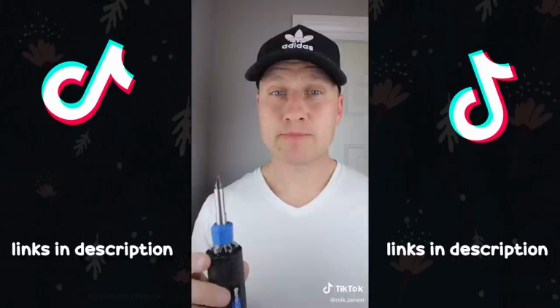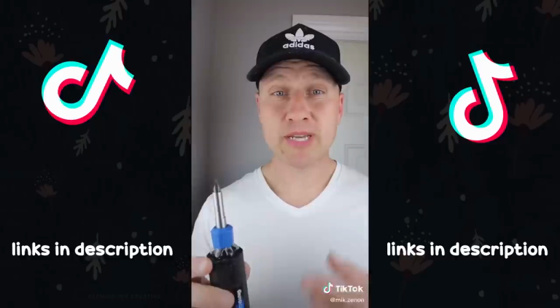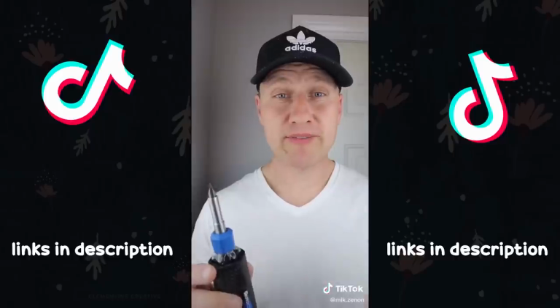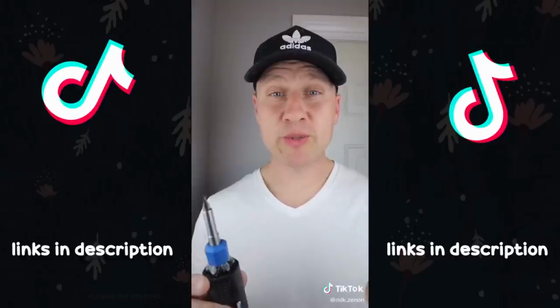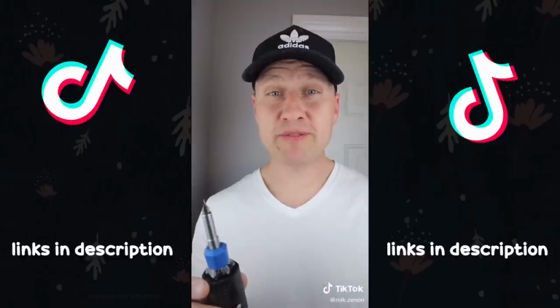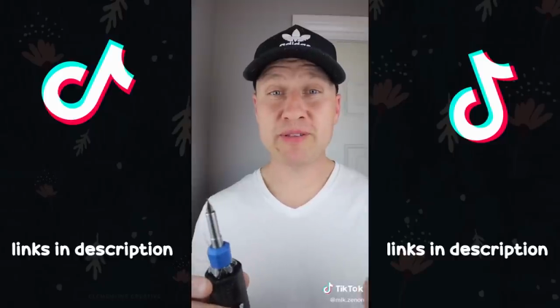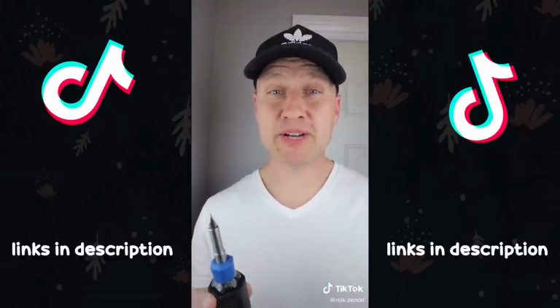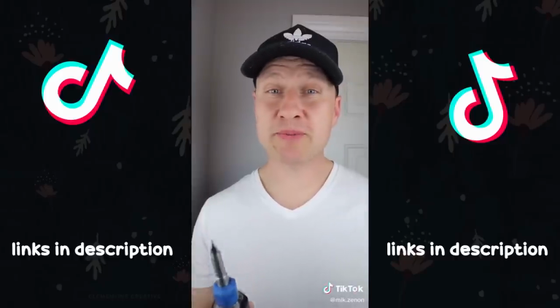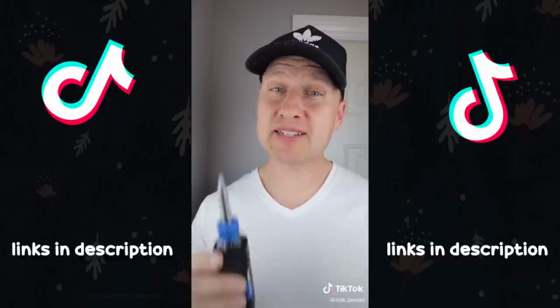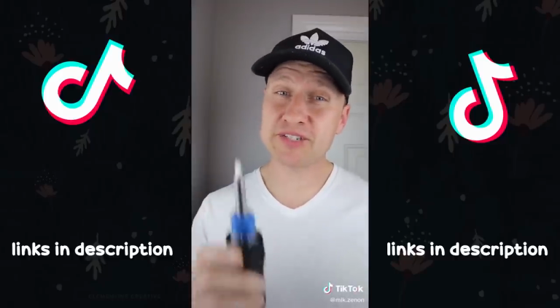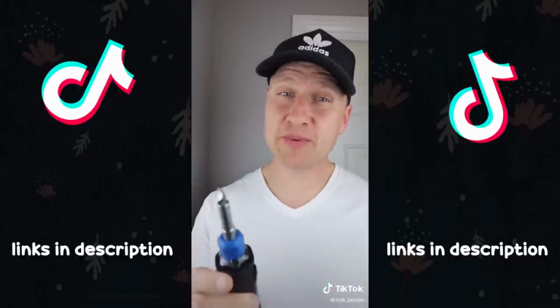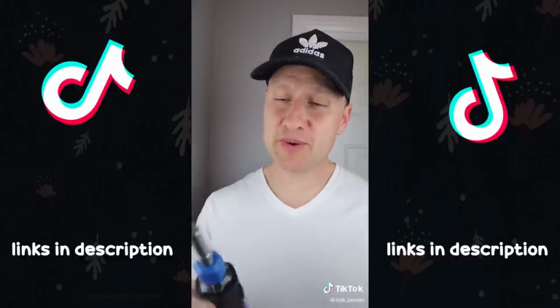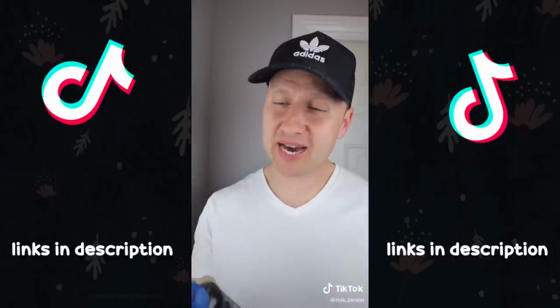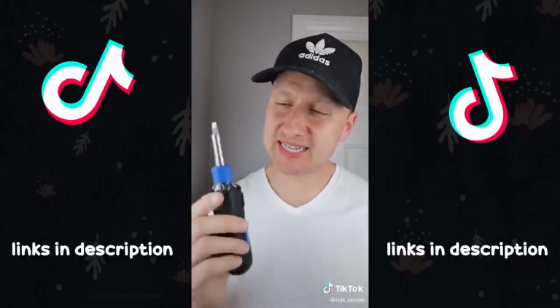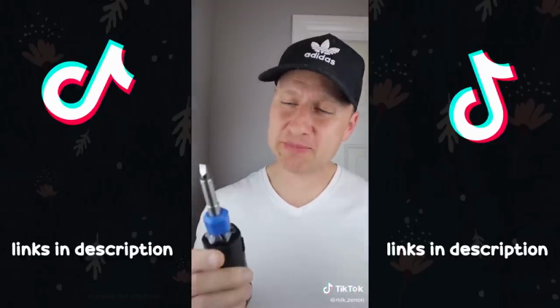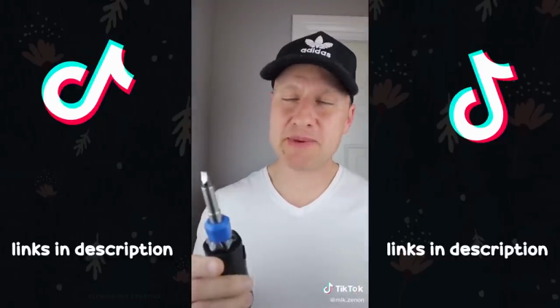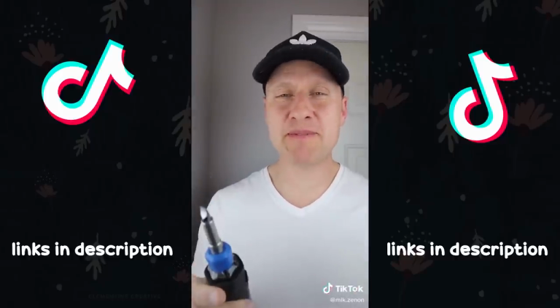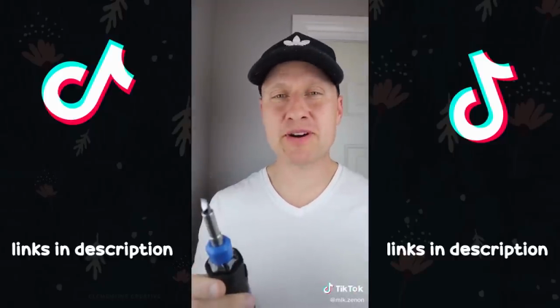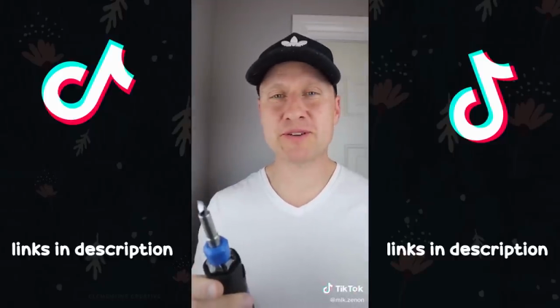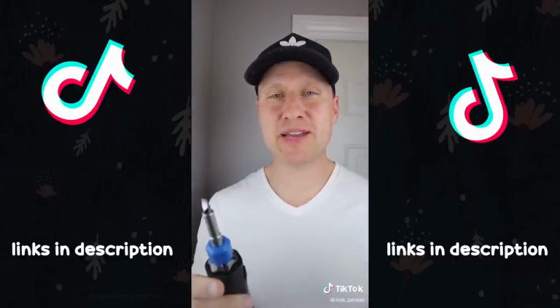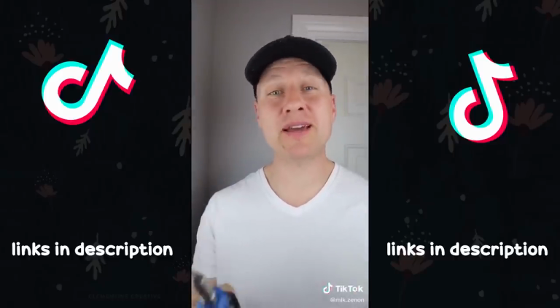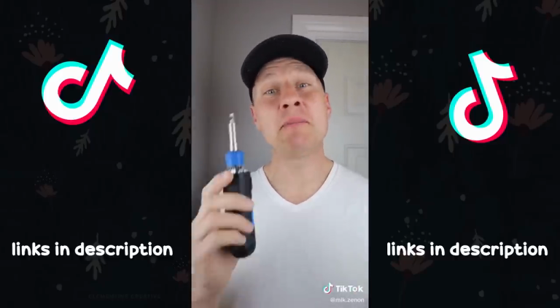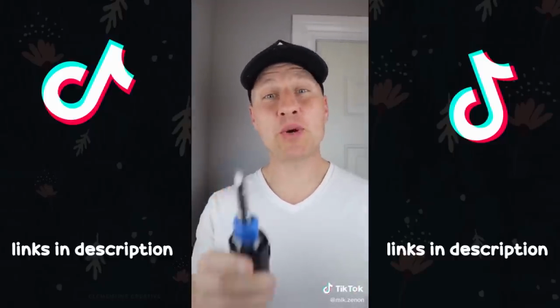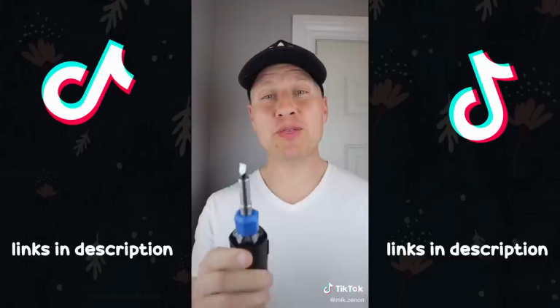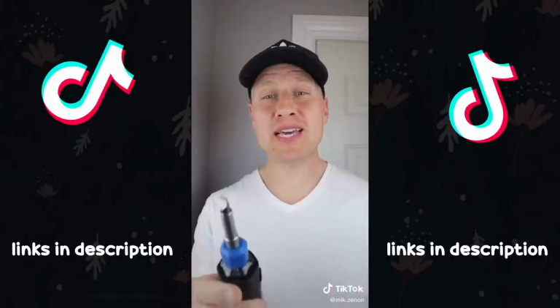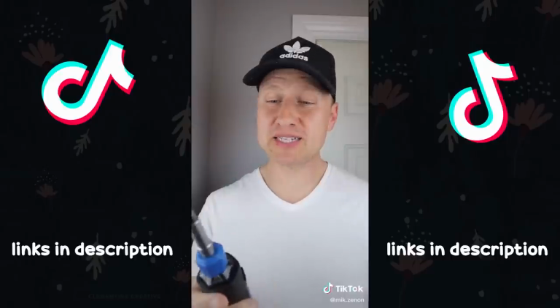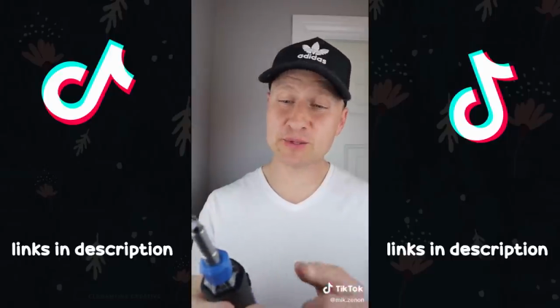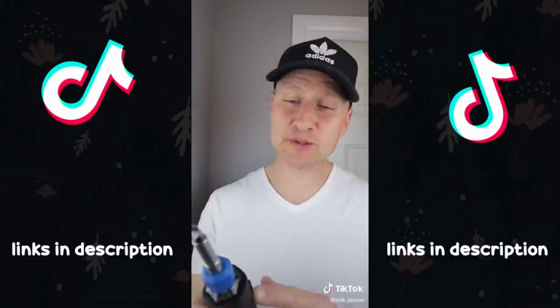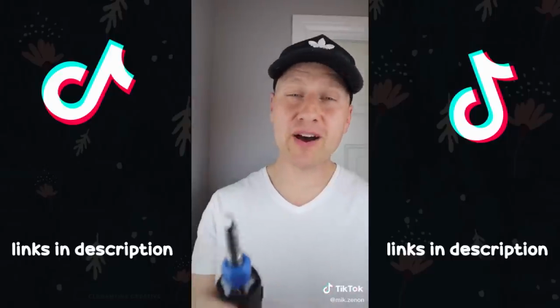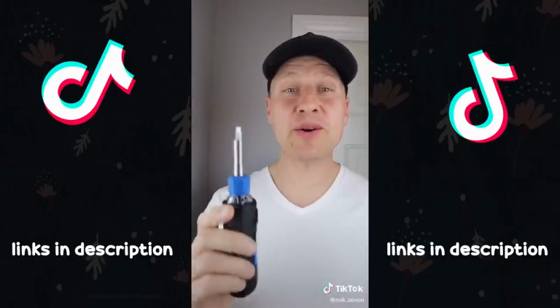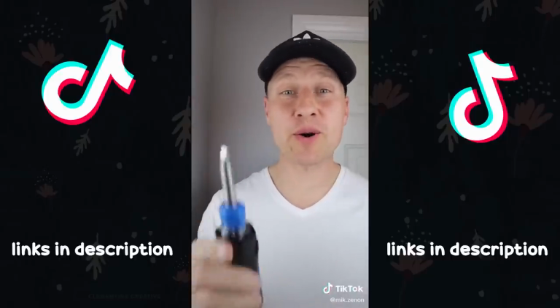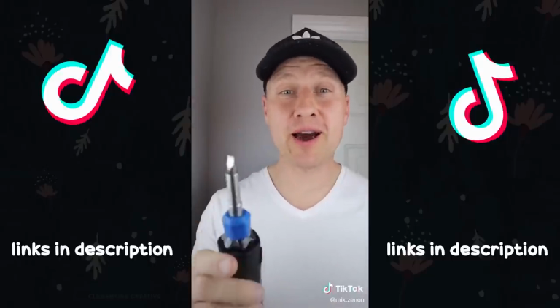Out of the 250-plus products I've shared with you guys, this might be my personal favorite. But what do you think? Is this a useful find or not?